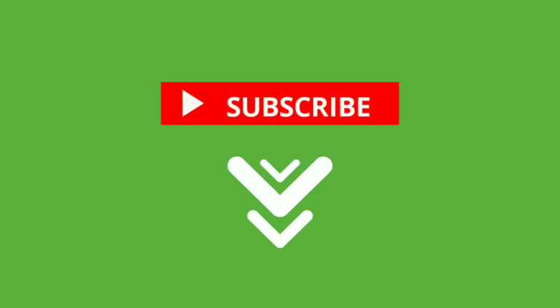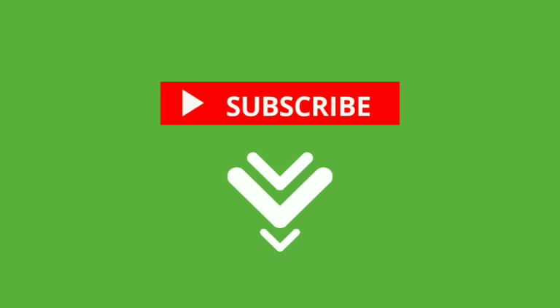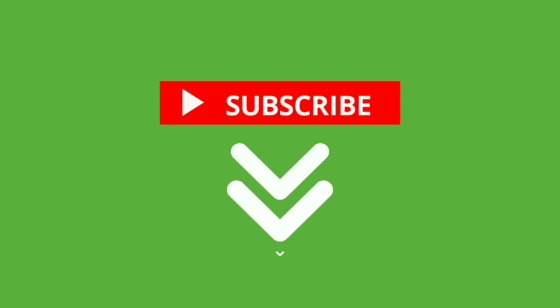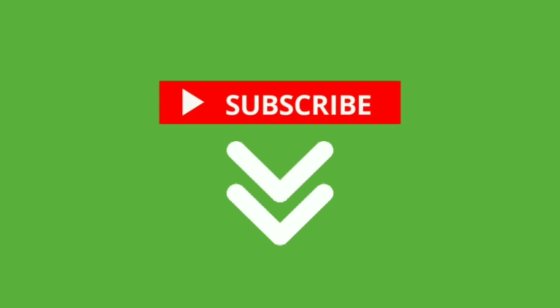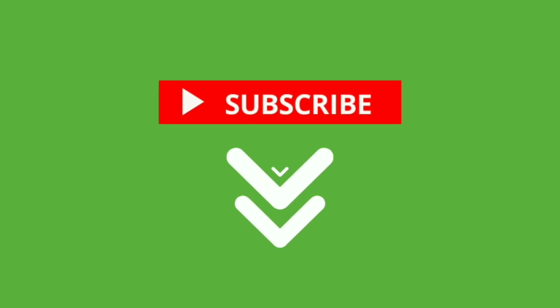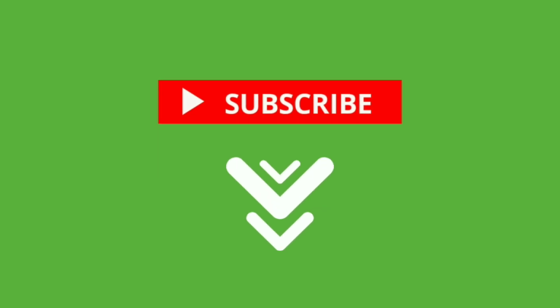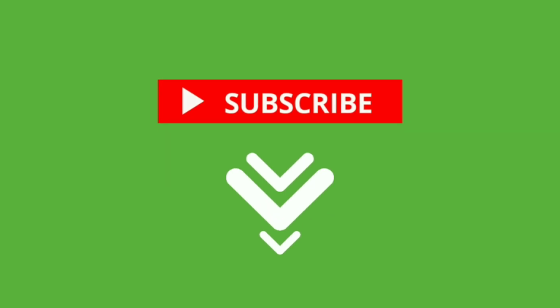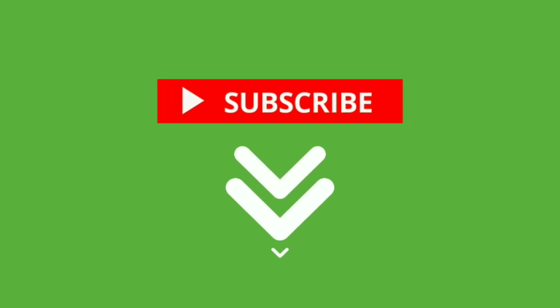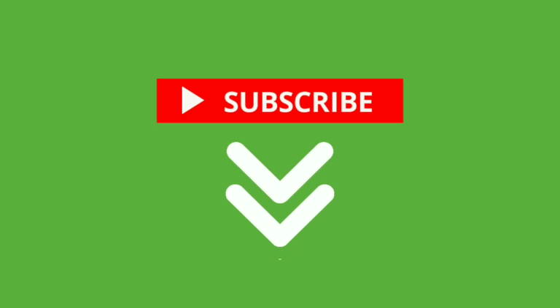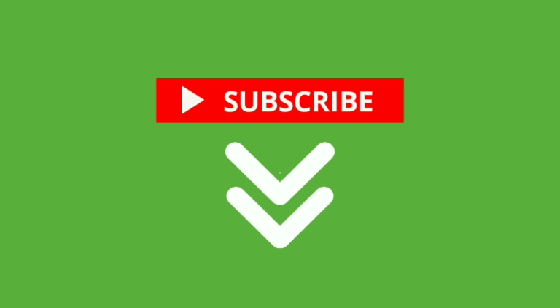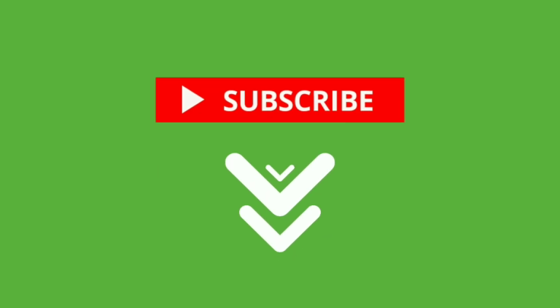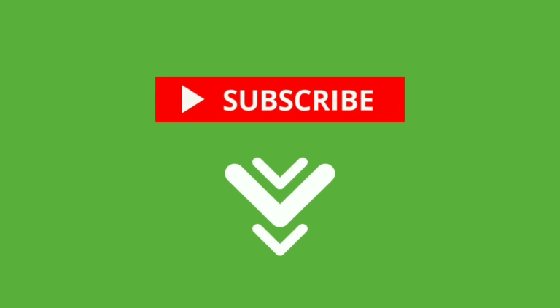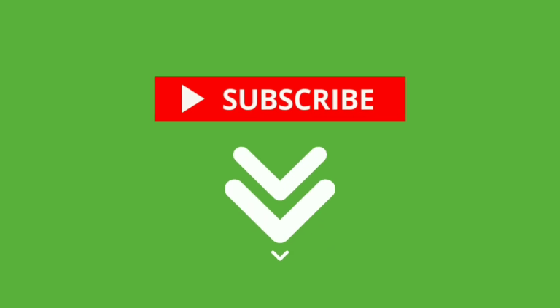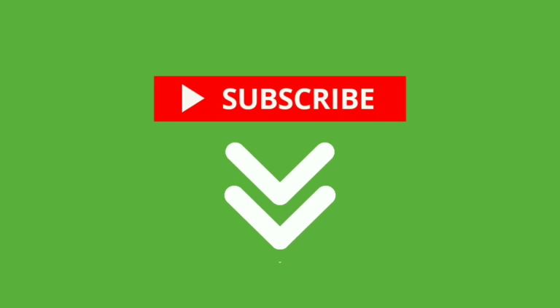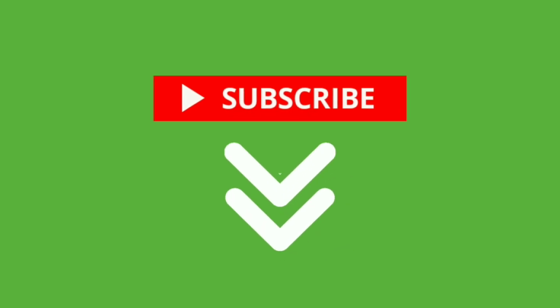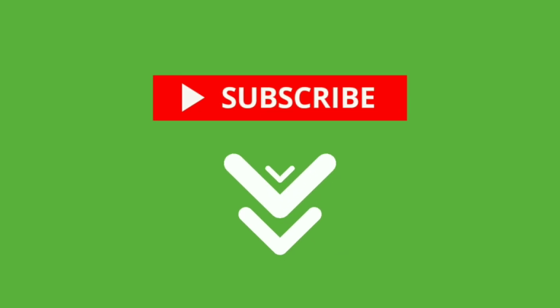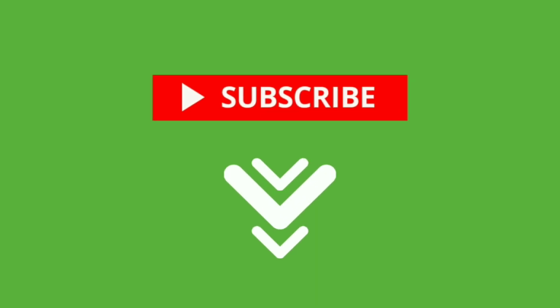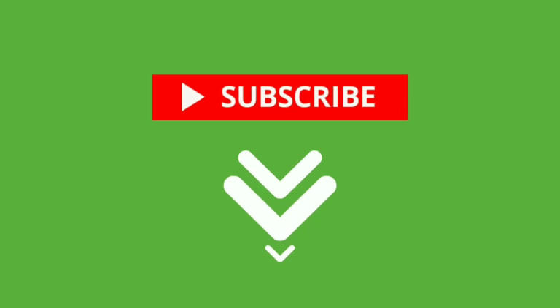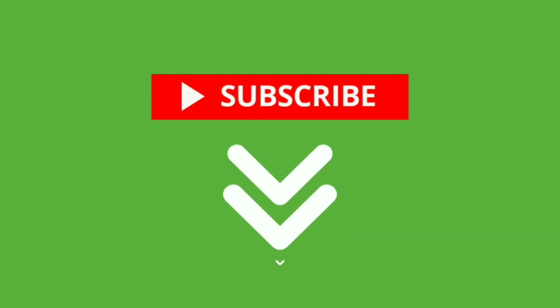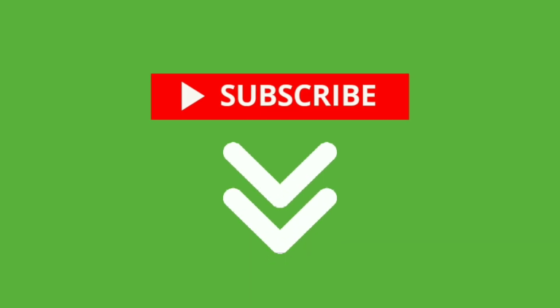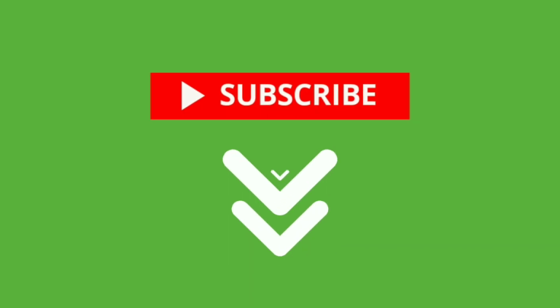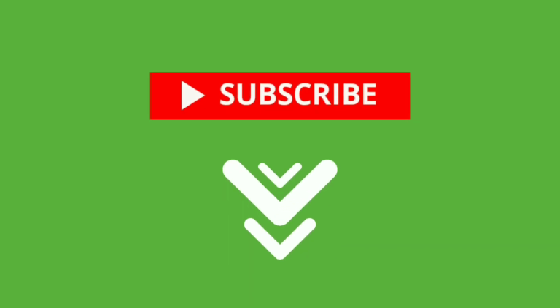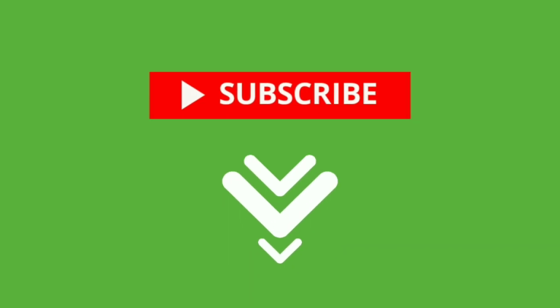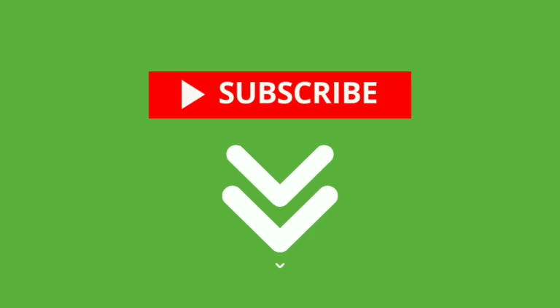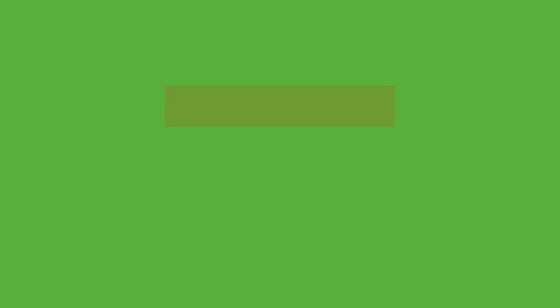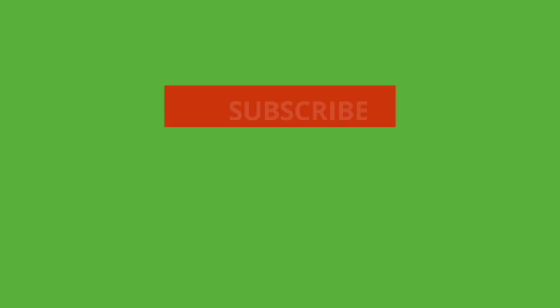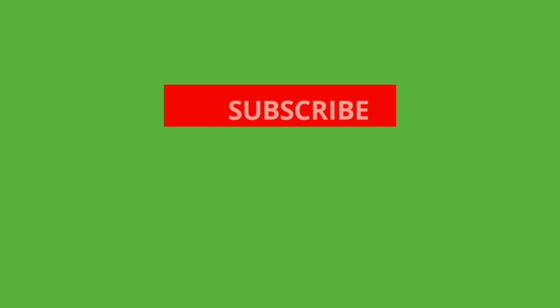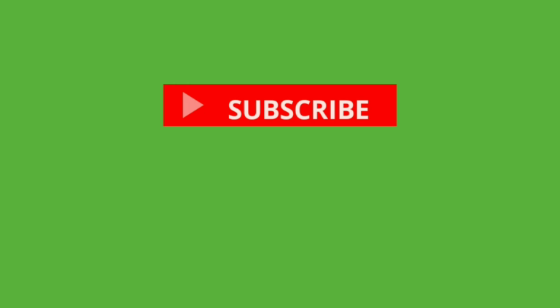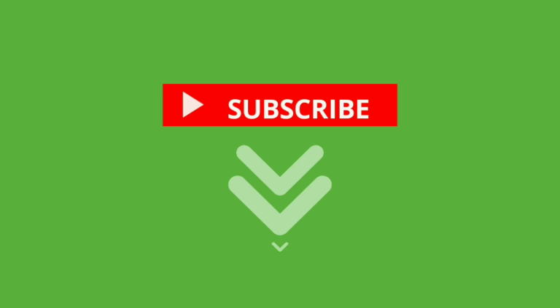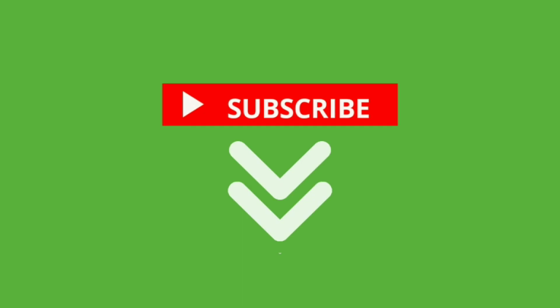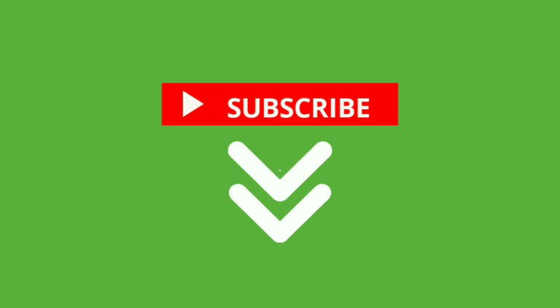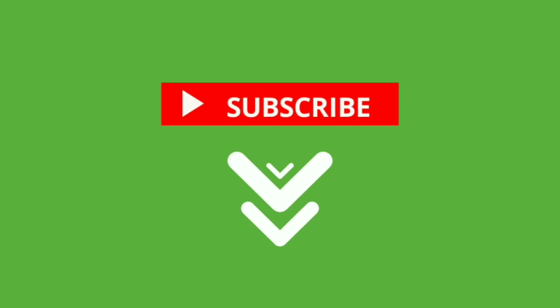If you really enjoyed this video, make sure to subscribe to my YouTube channel right now. Just click the button below this video.